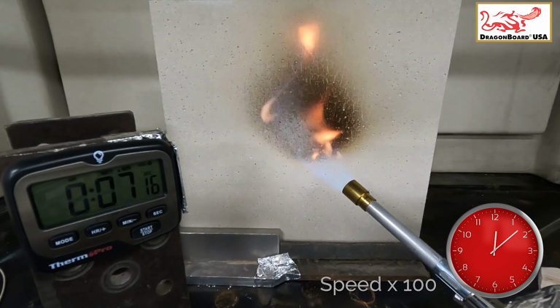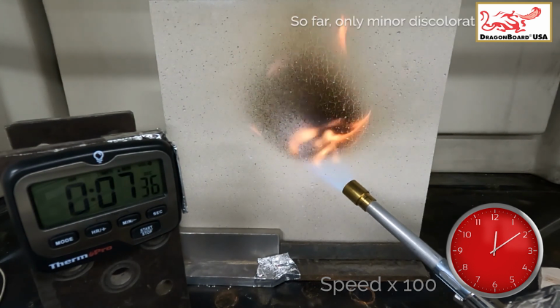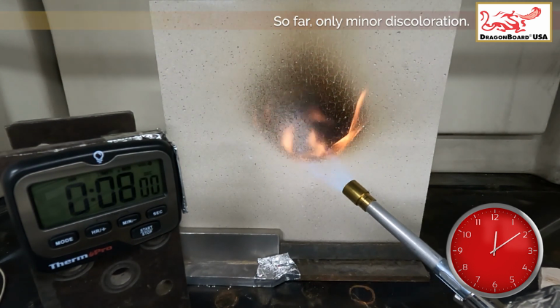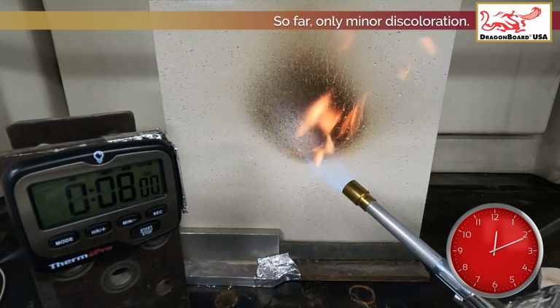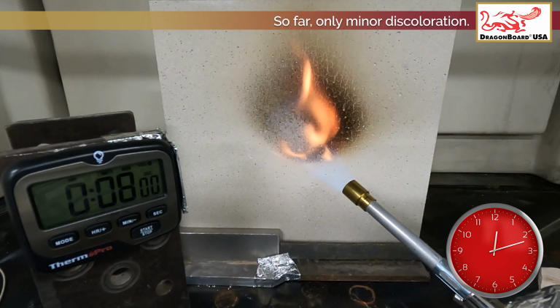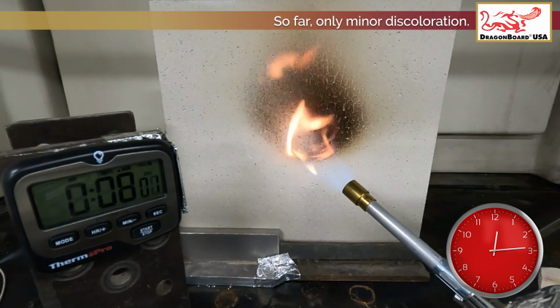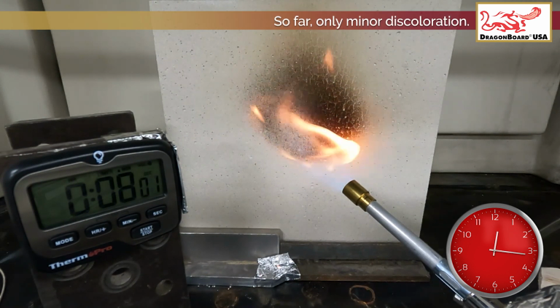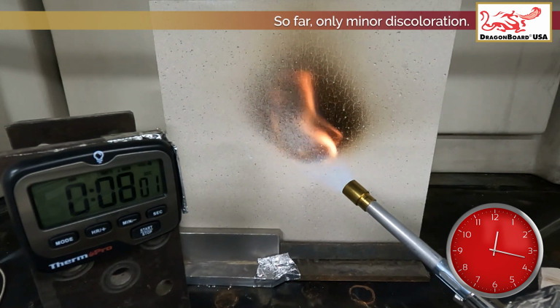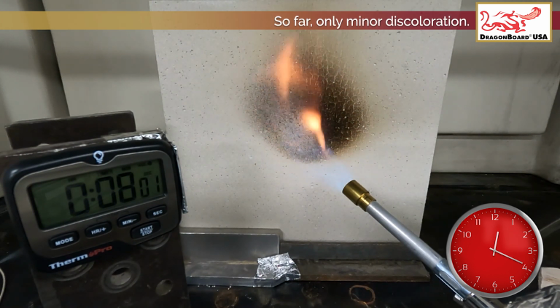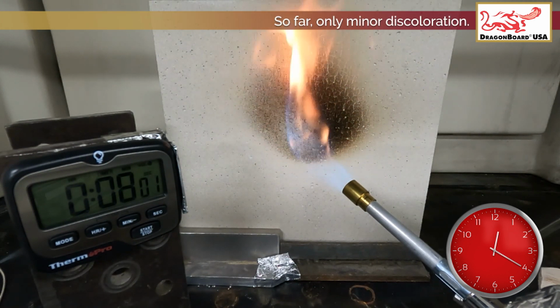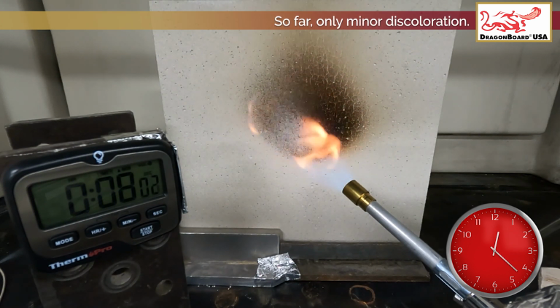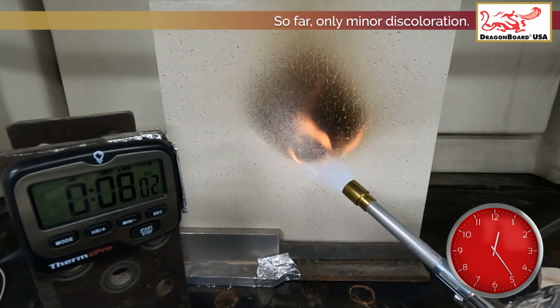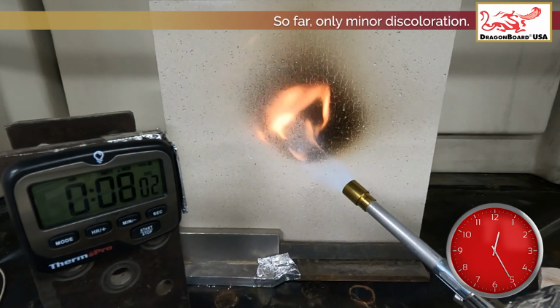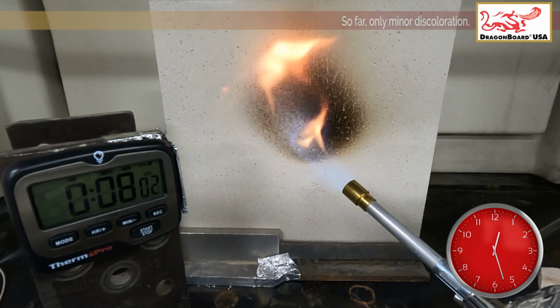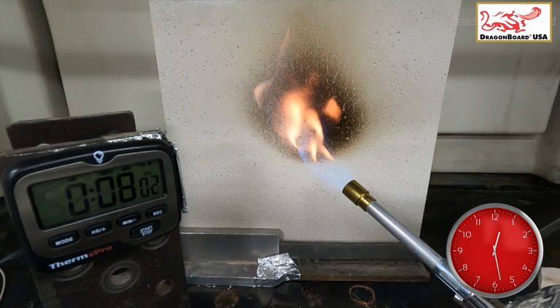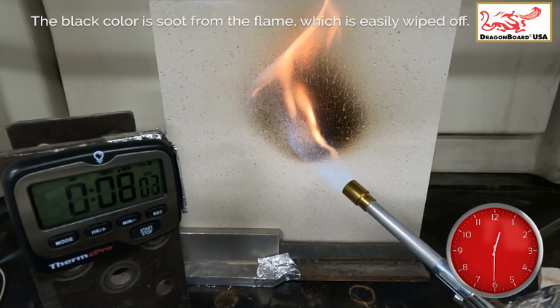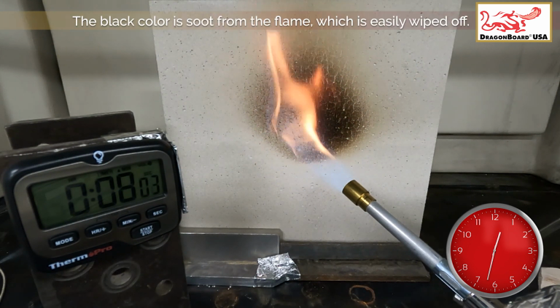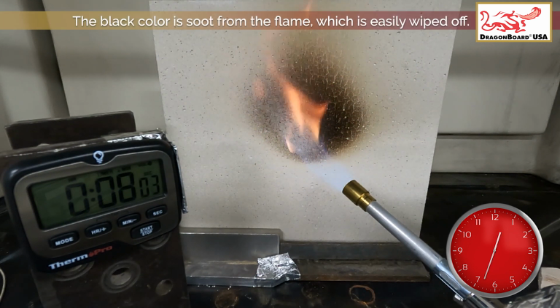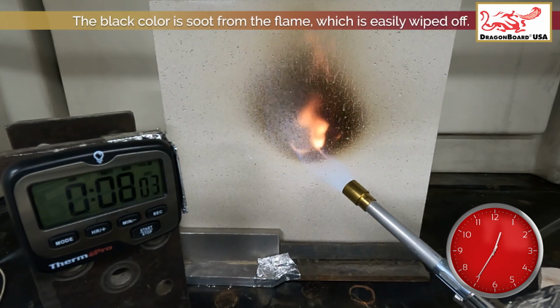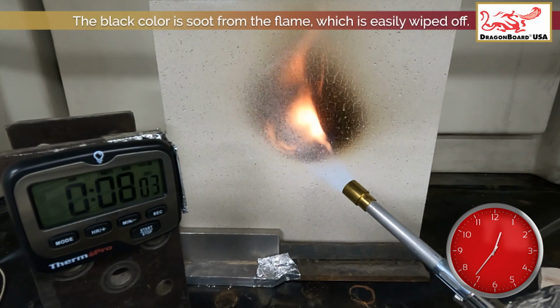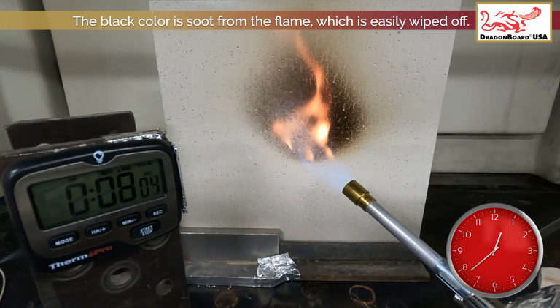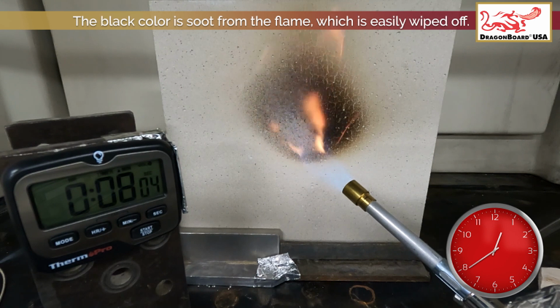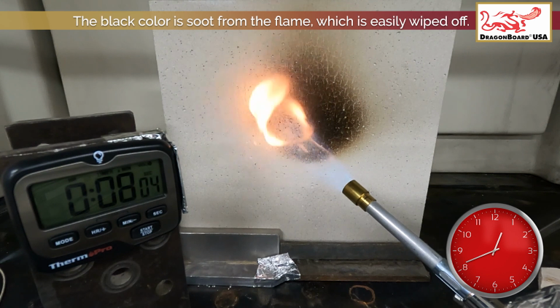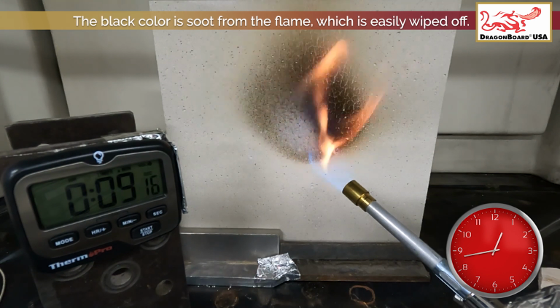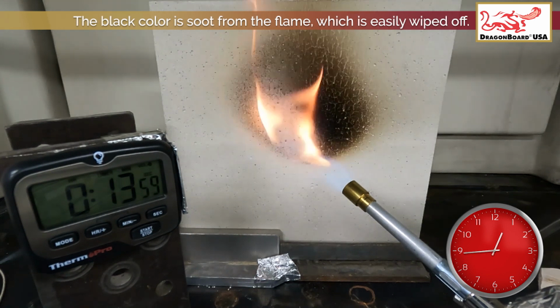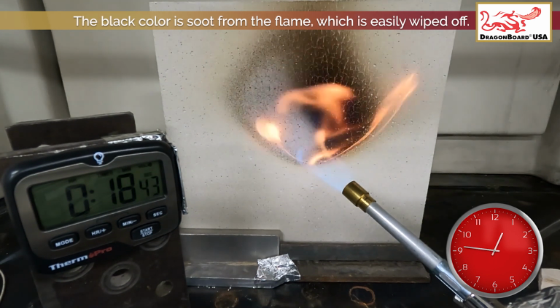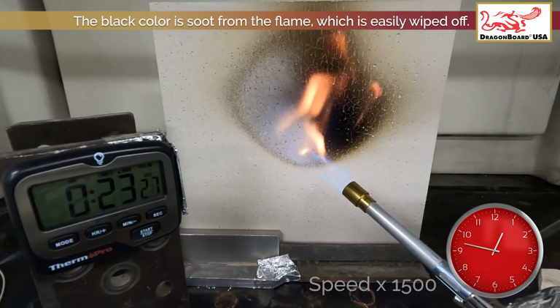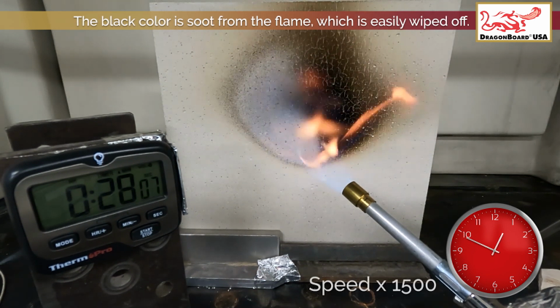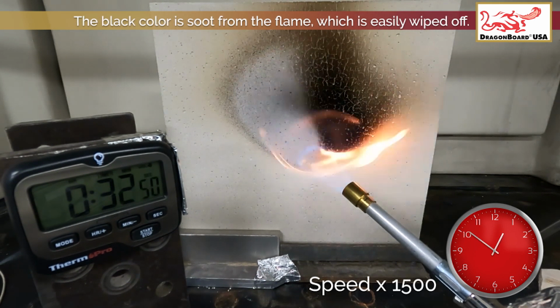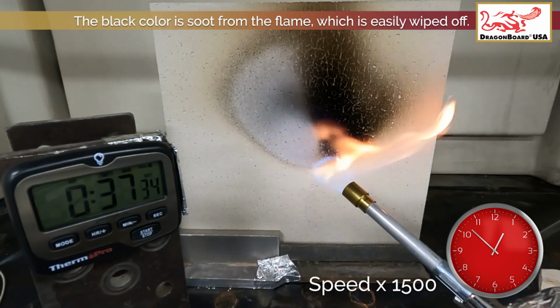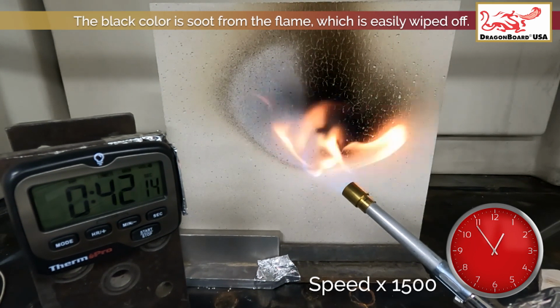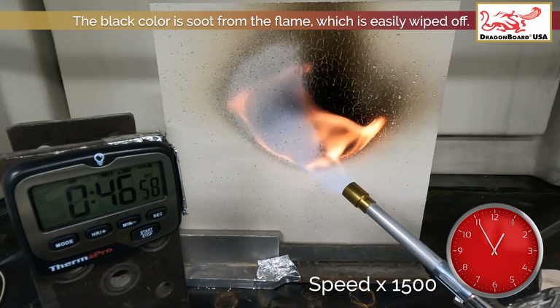So far, only minor discoloration. The black colour is soot from the flame, which is easily wiped off.